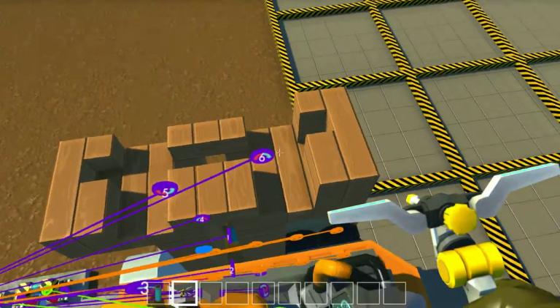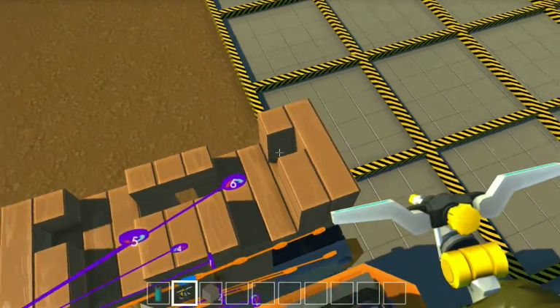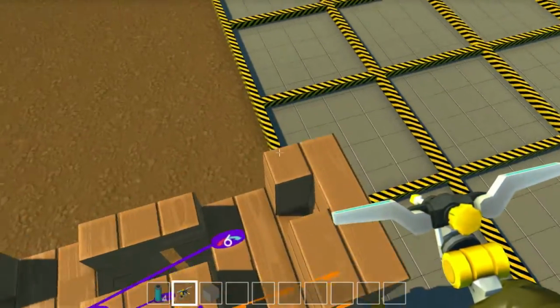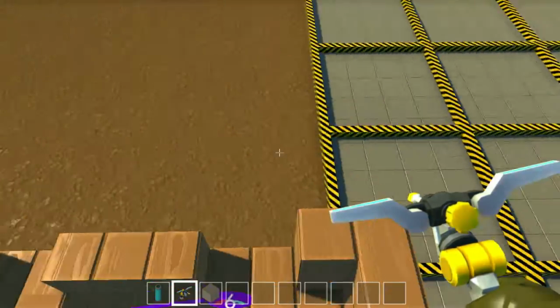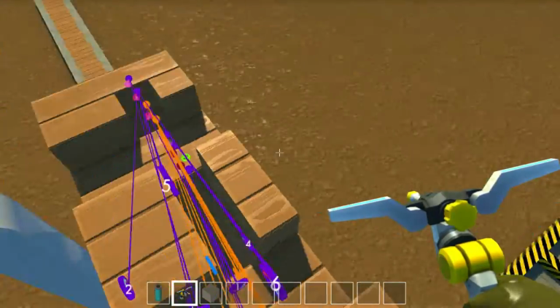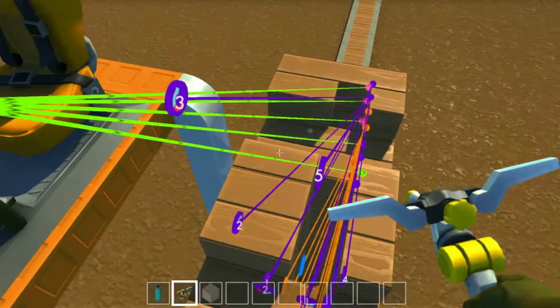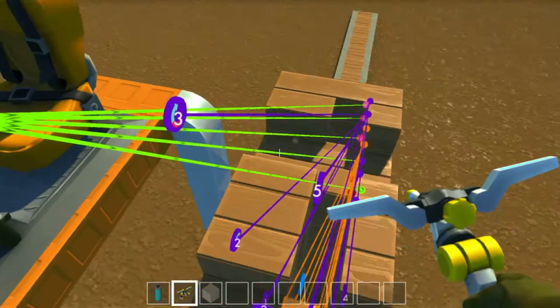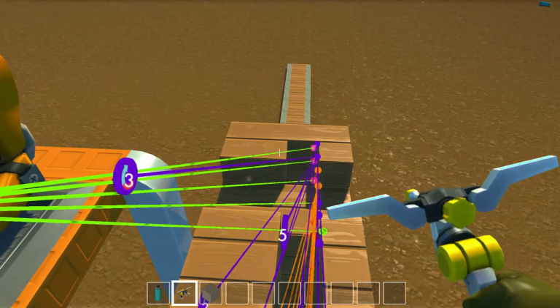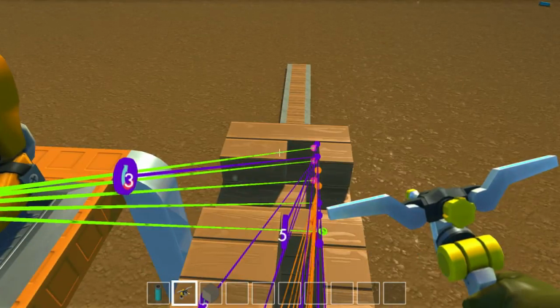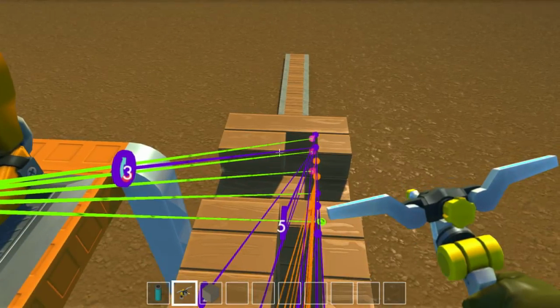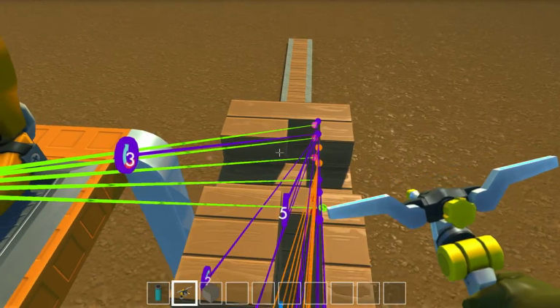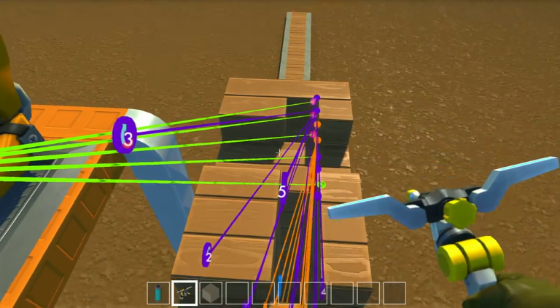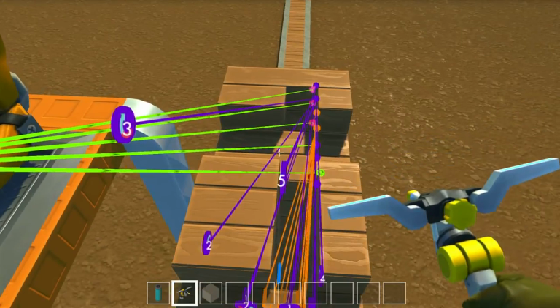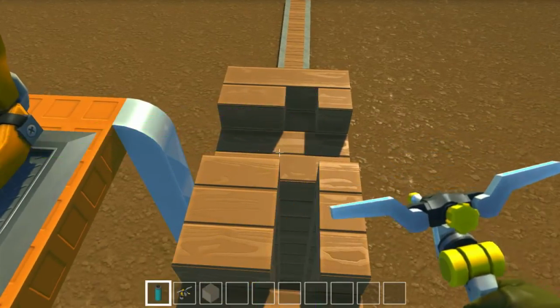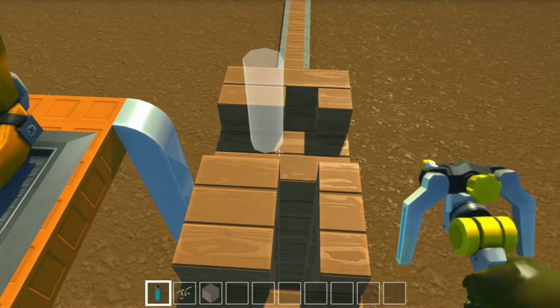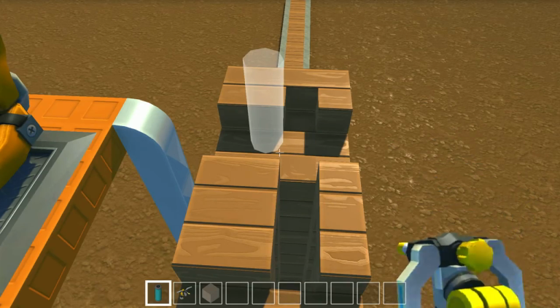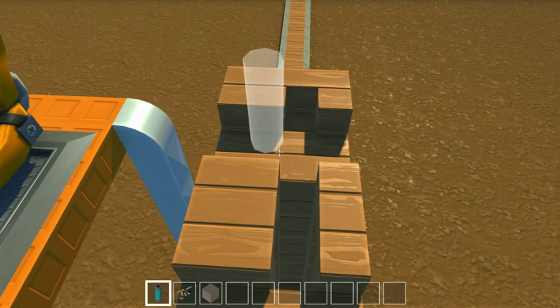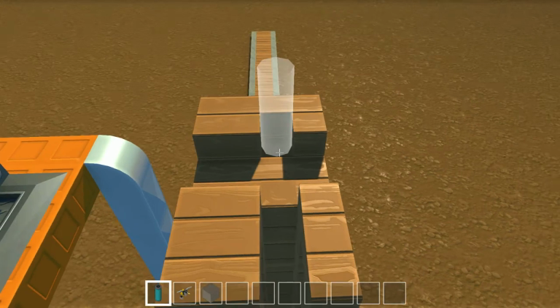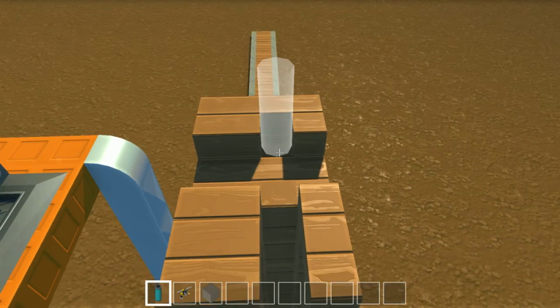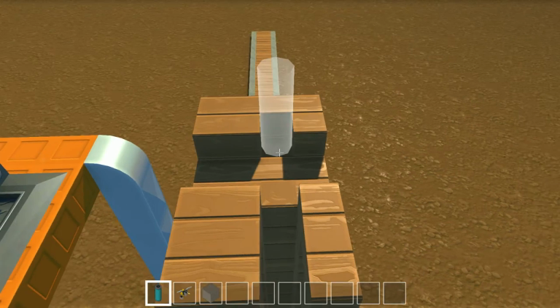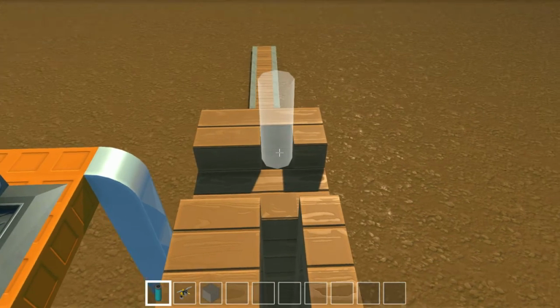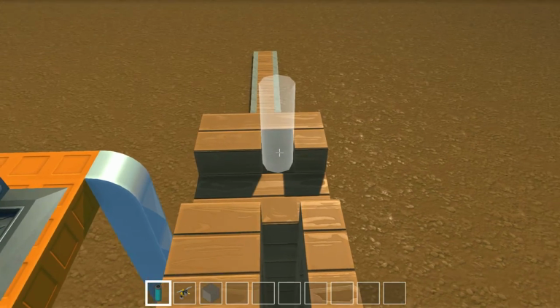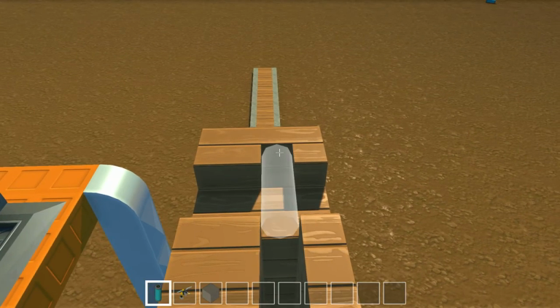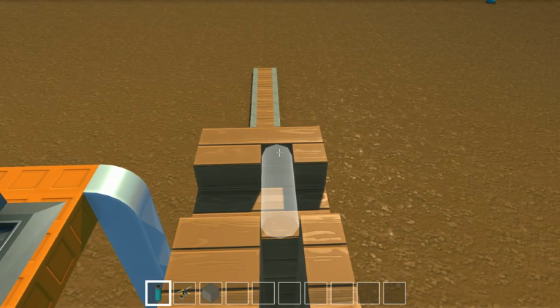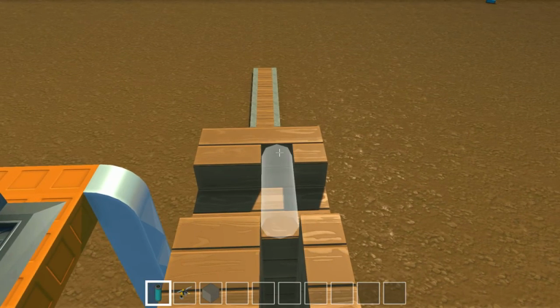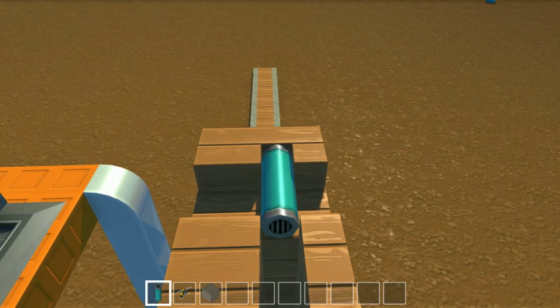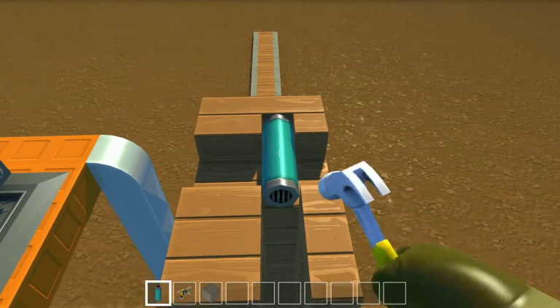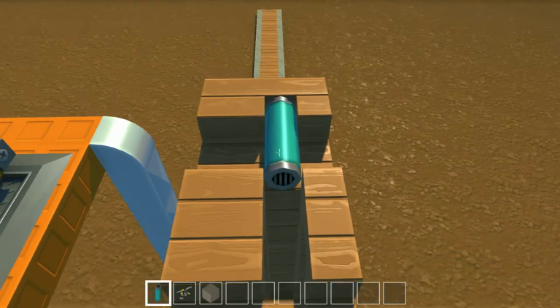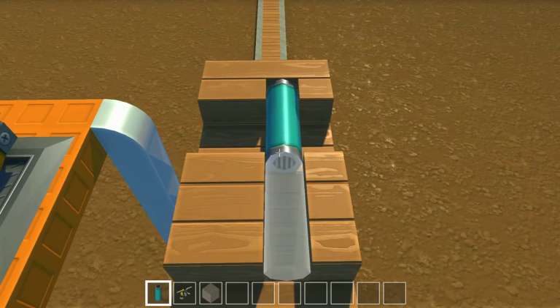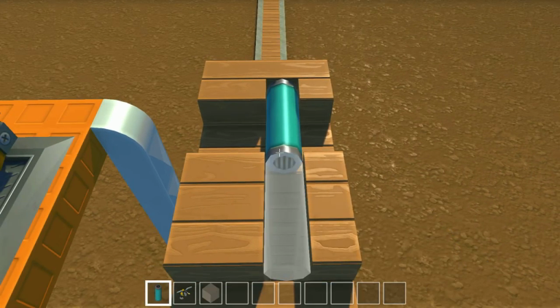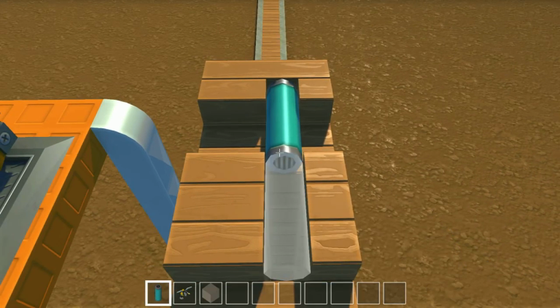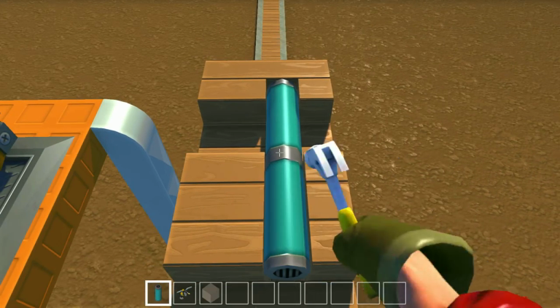So you hit a switch, it raises you up here, opens up the clip, and you load it like so.